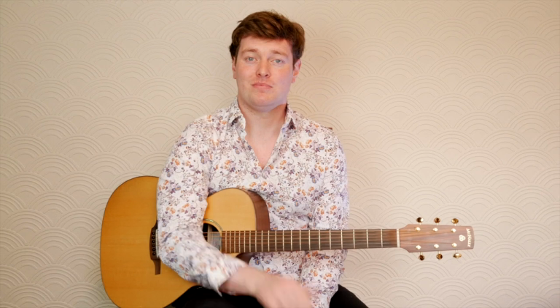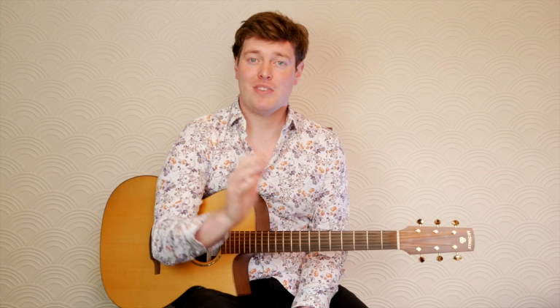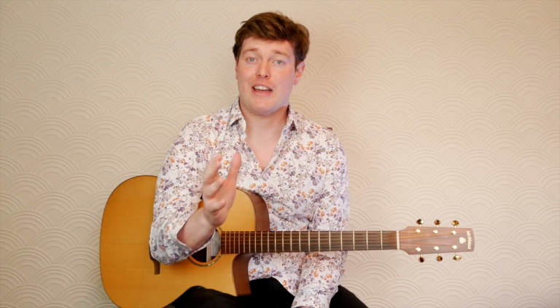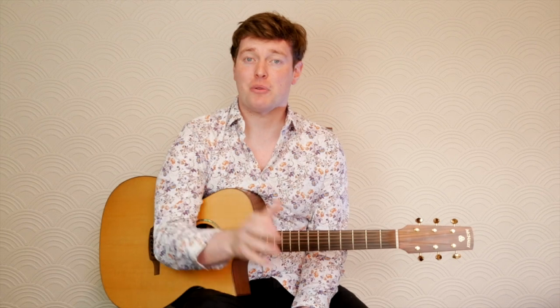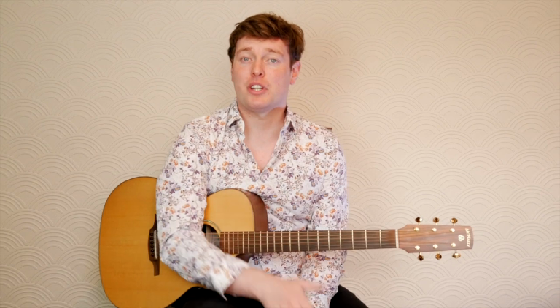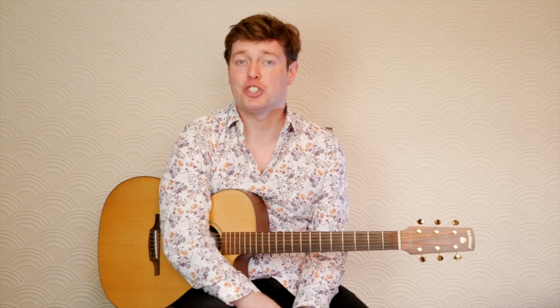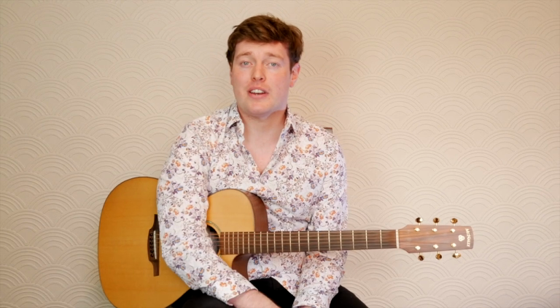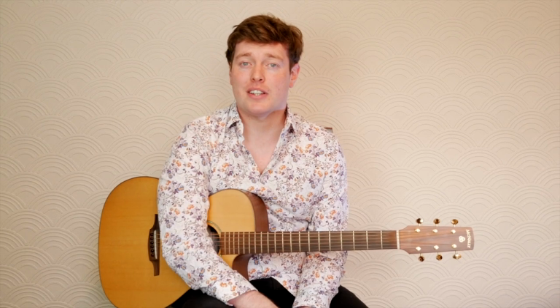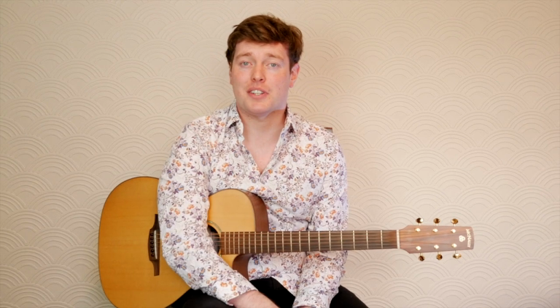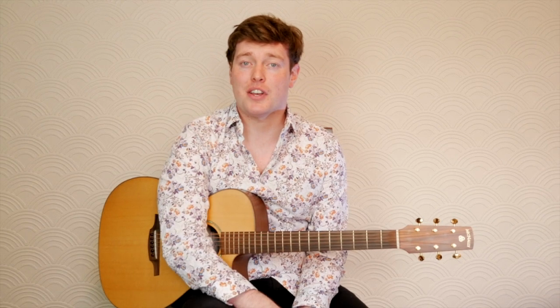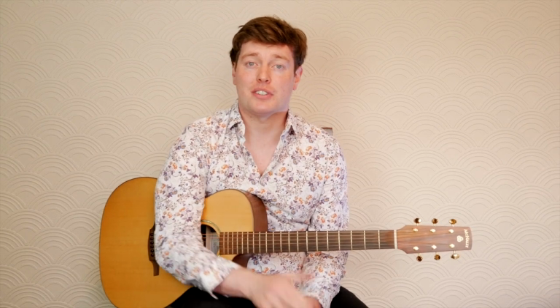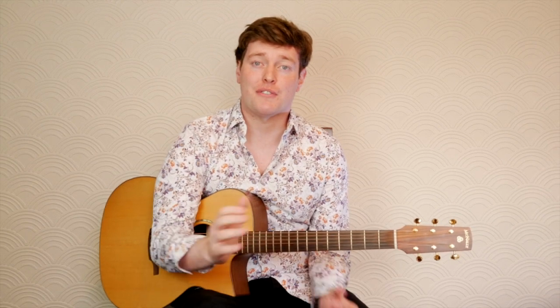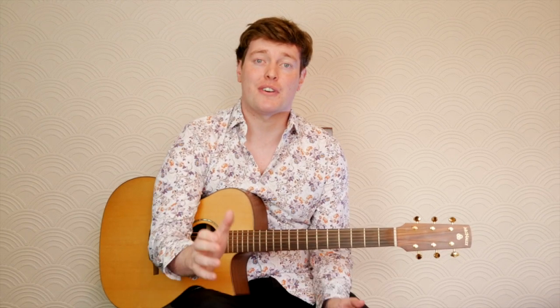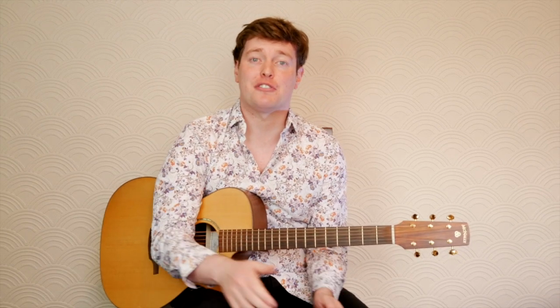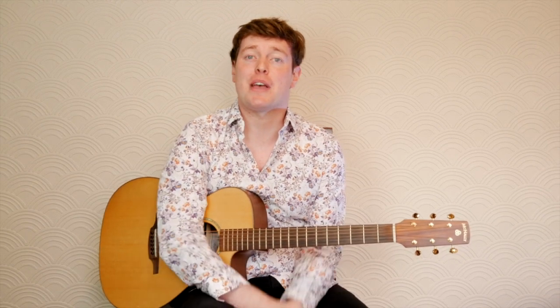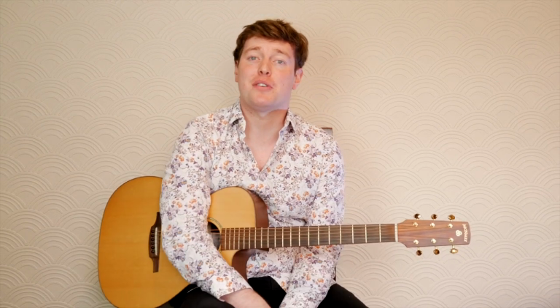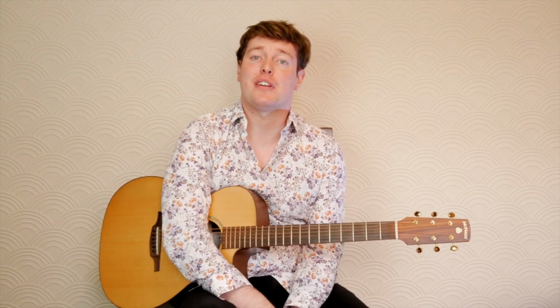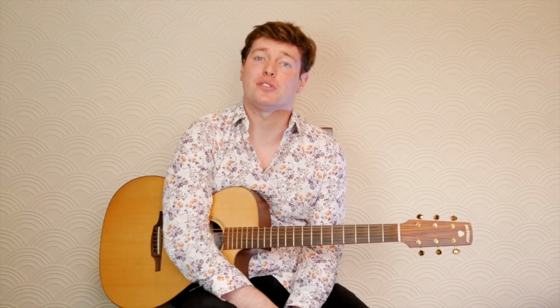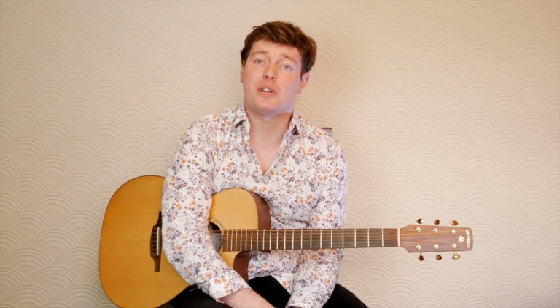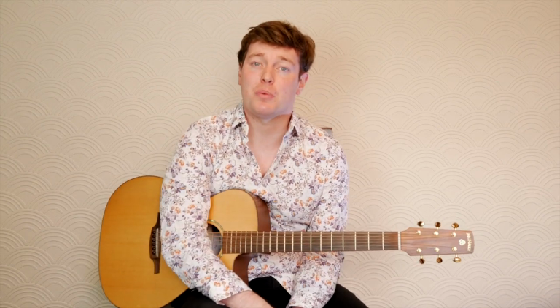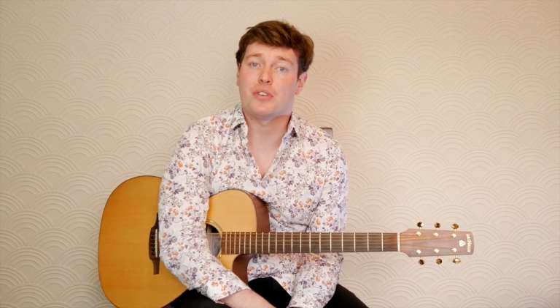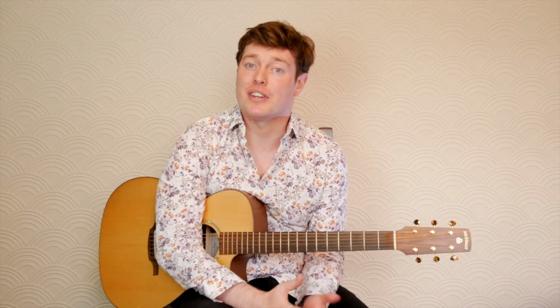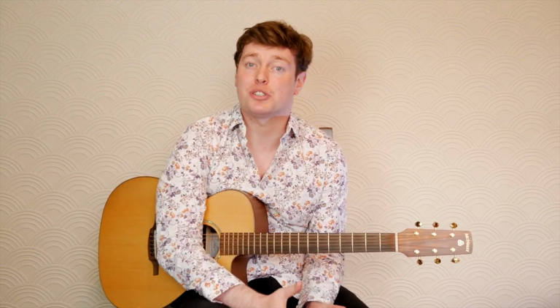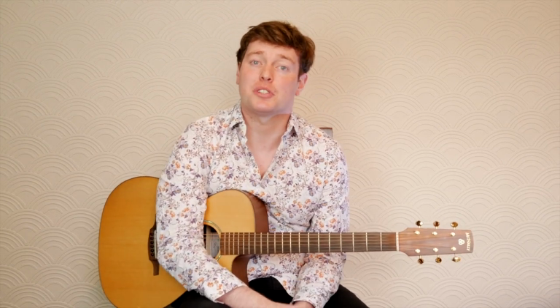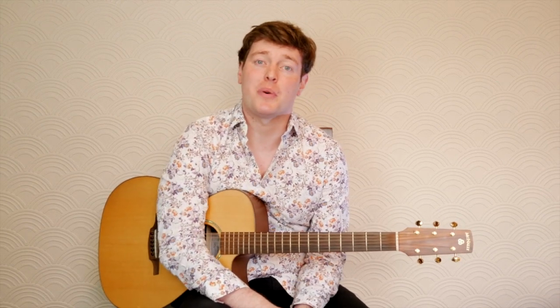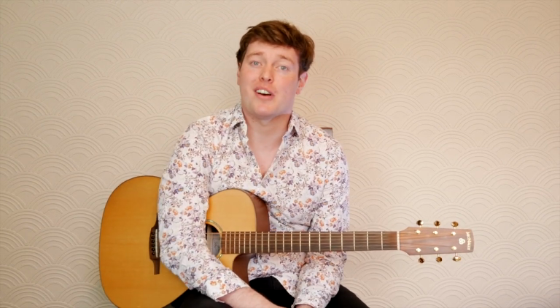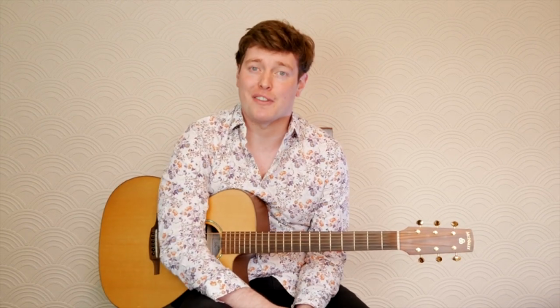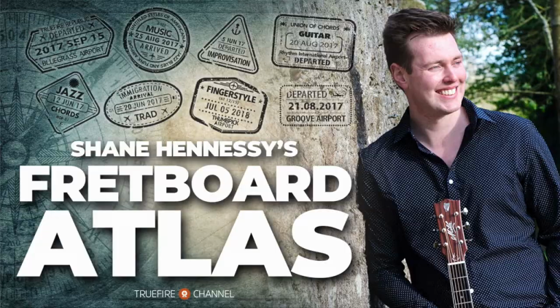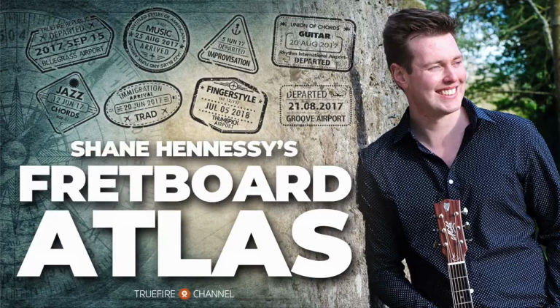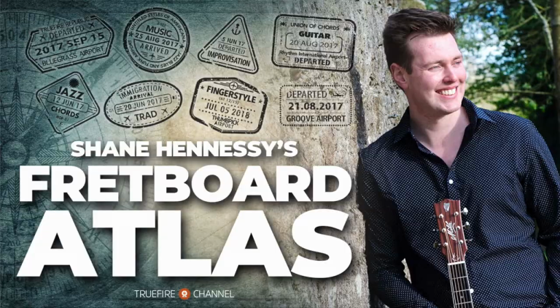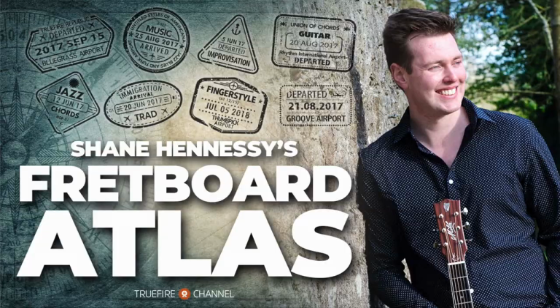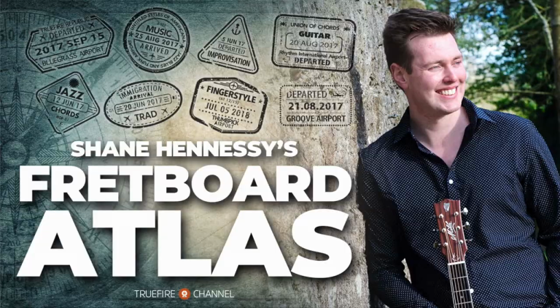Hey everyone, it's Shane Hennessy here. It's the 1st of May 2021 and here's what's going on on the Fretboard Atlas.